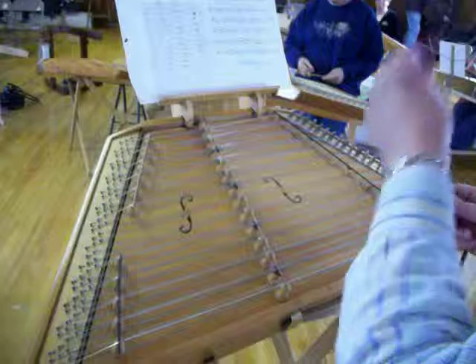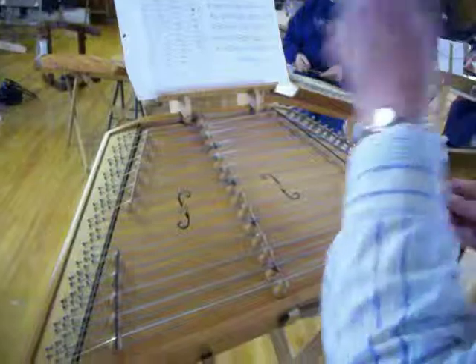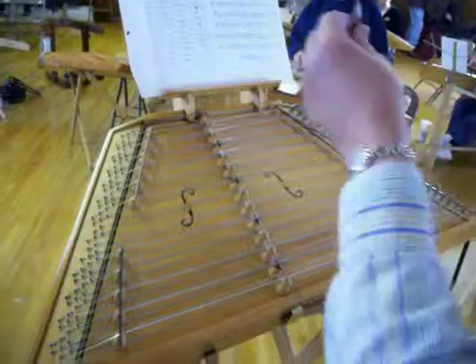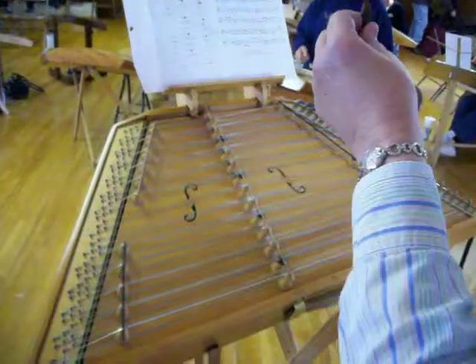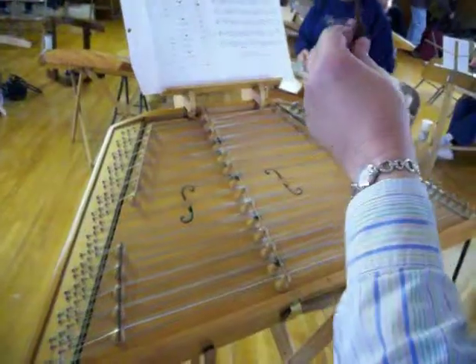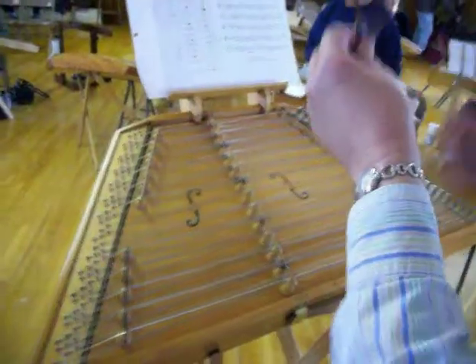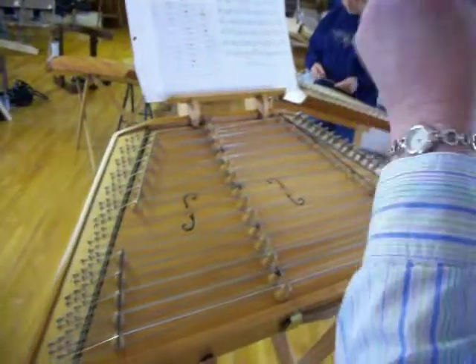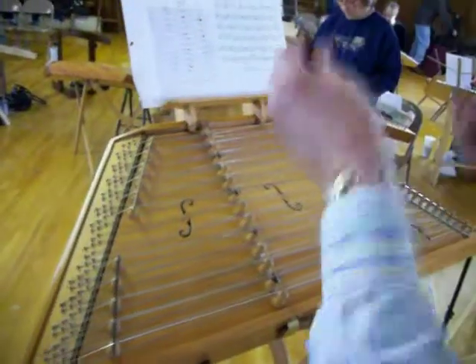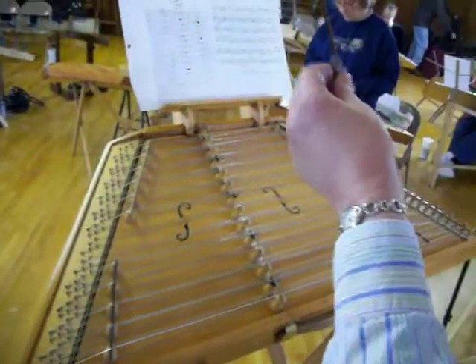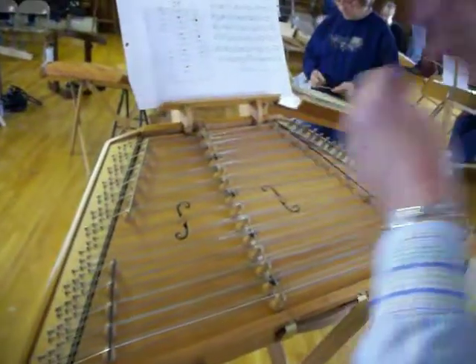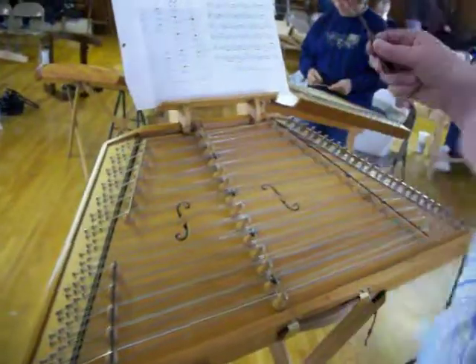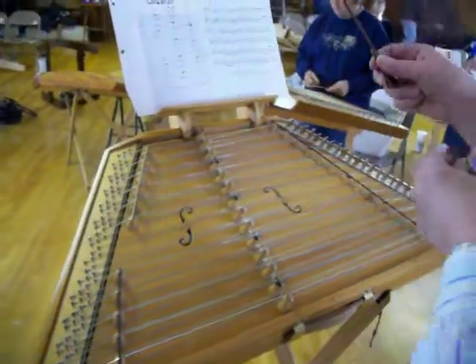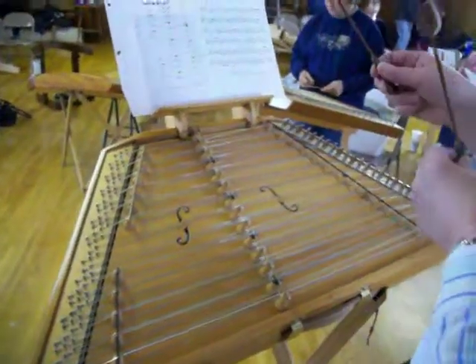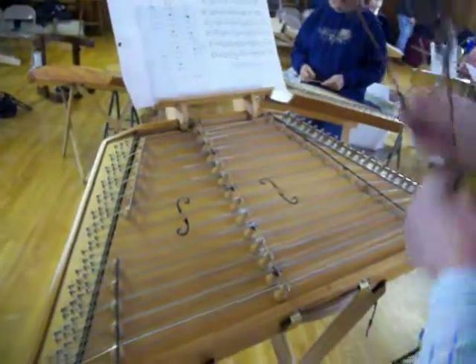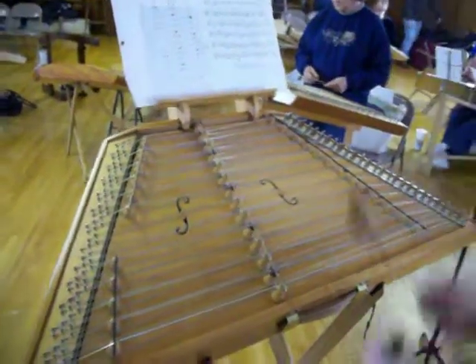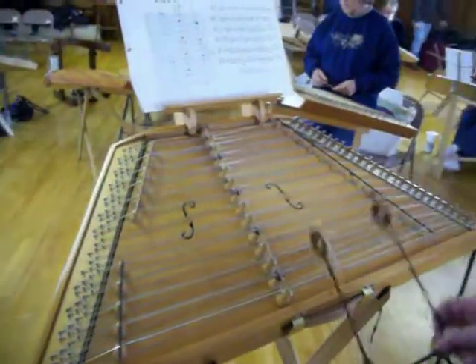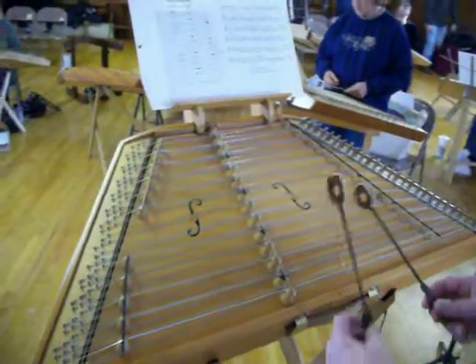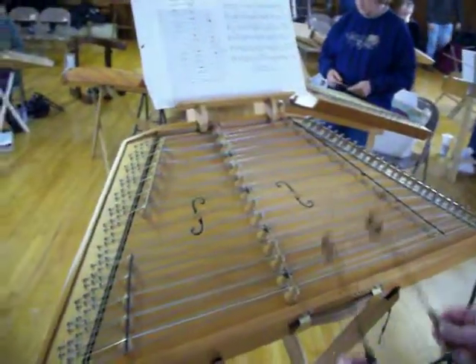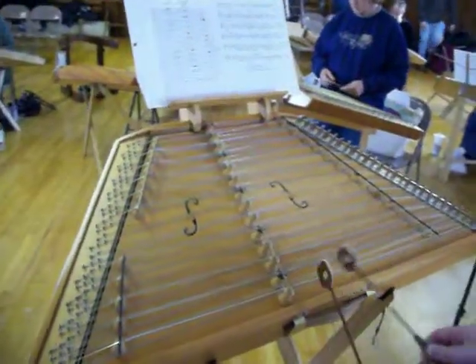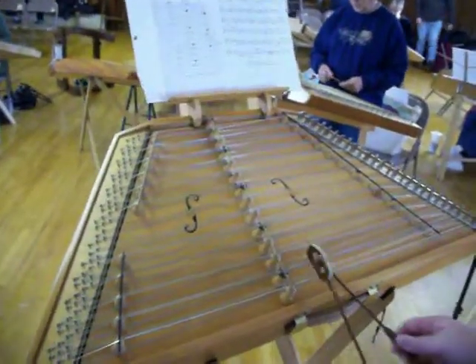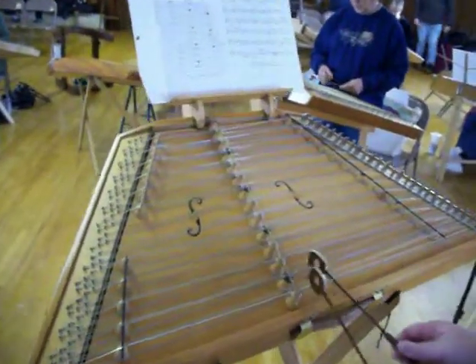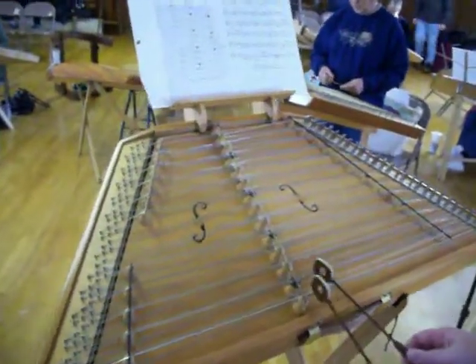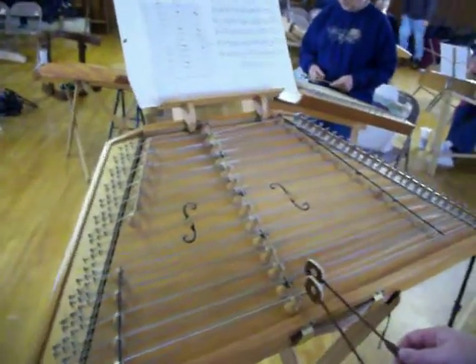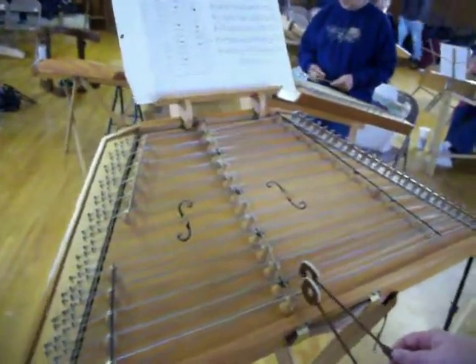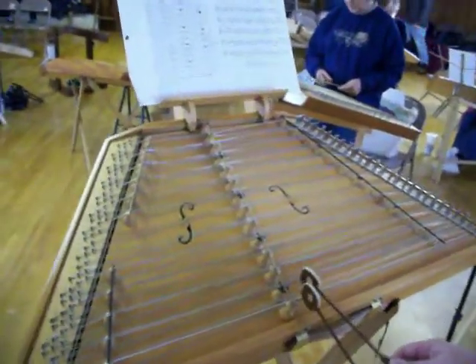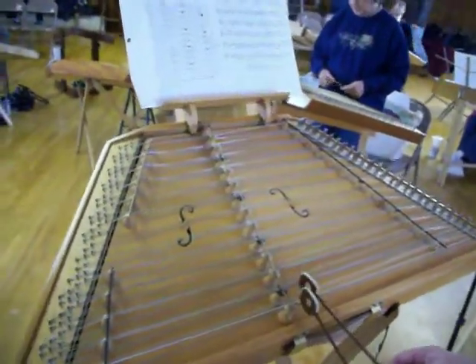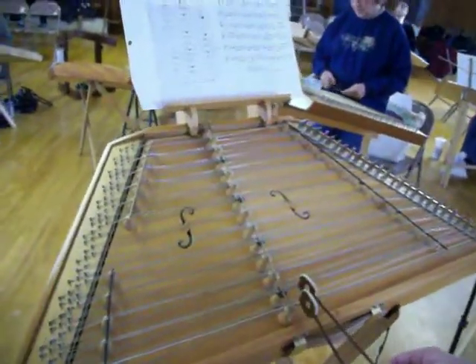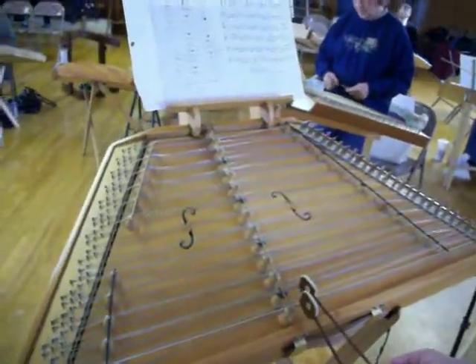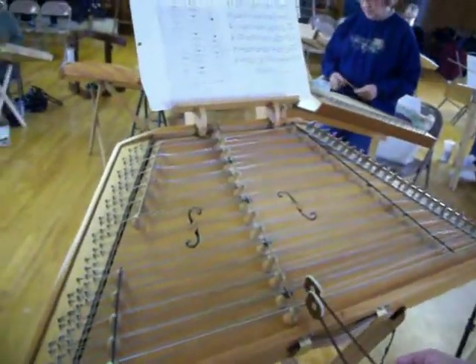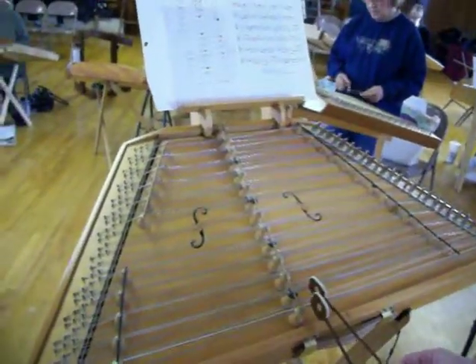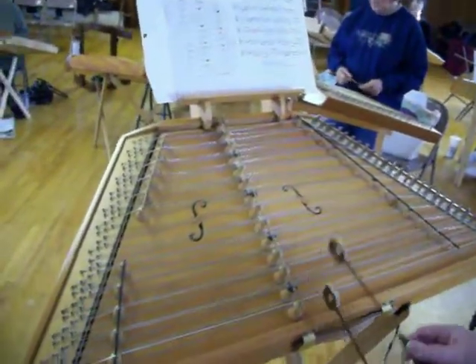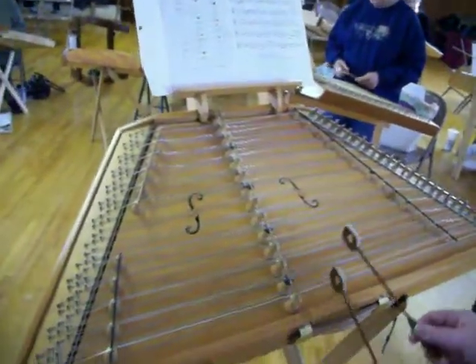Bum, bum, bum, bum, ba-da-da. So, ready, go.